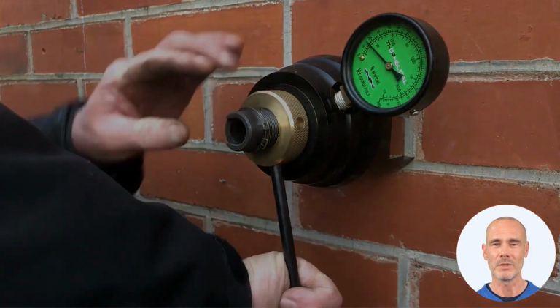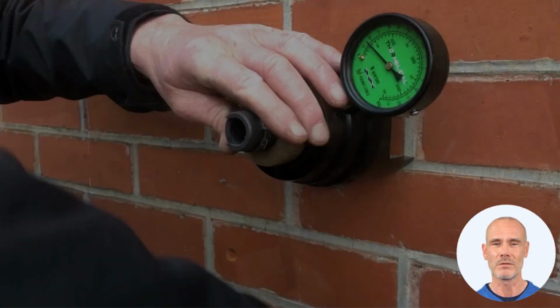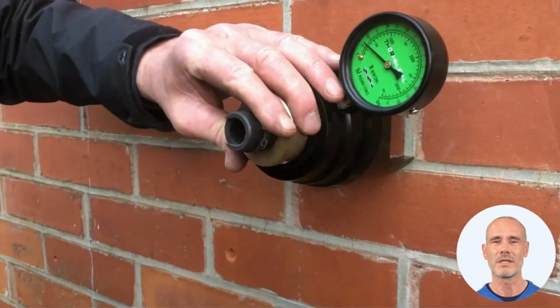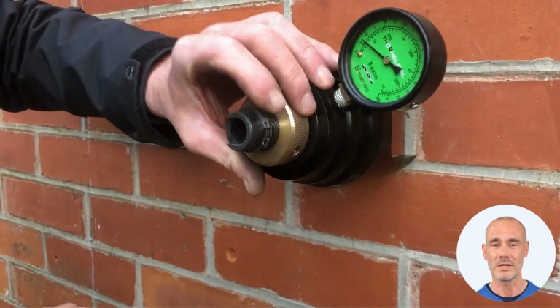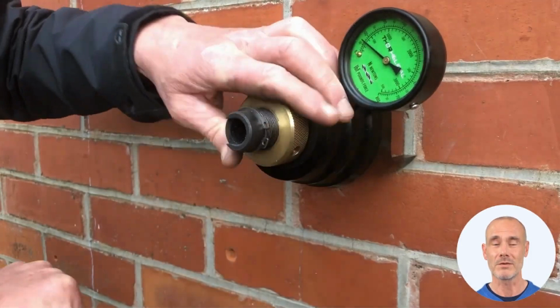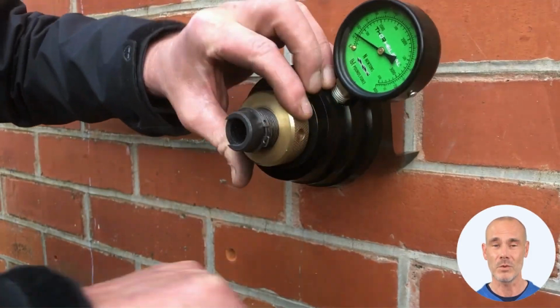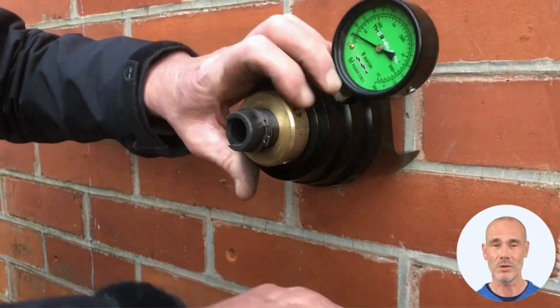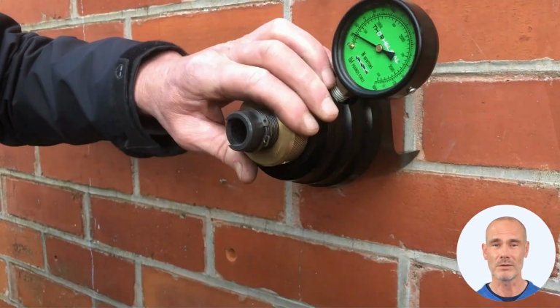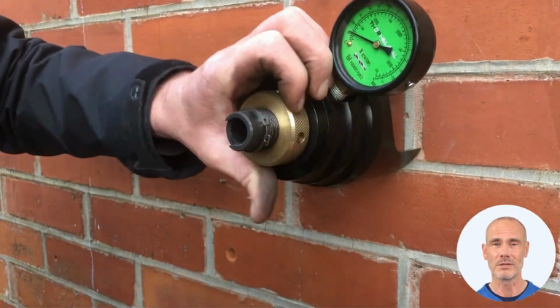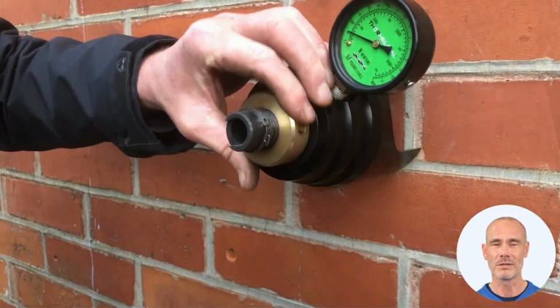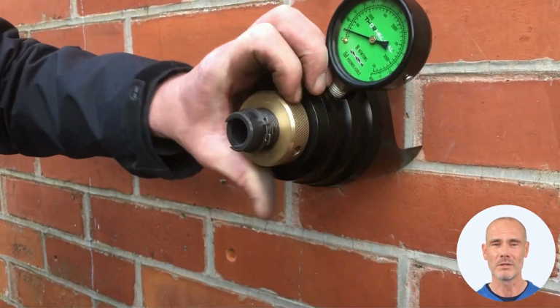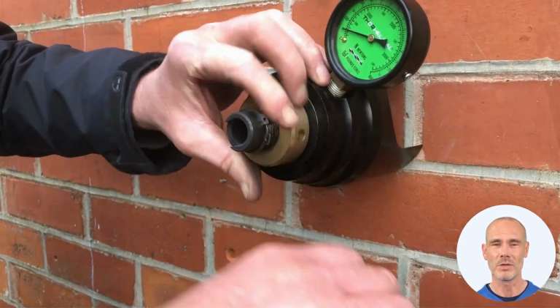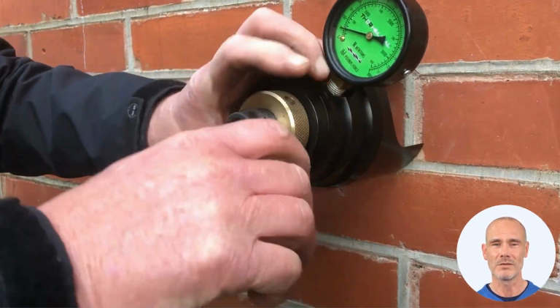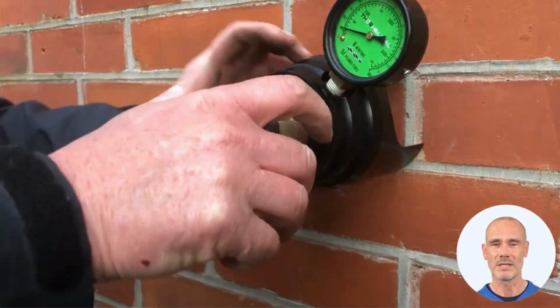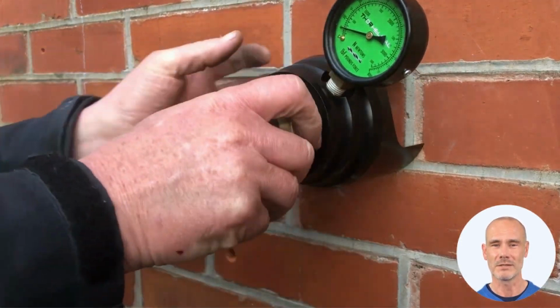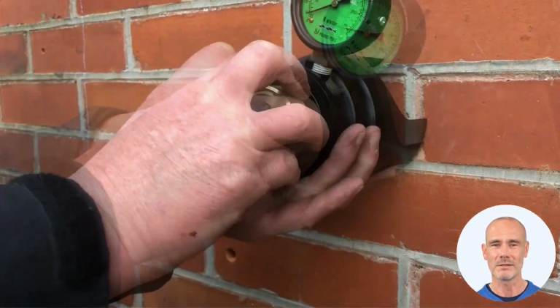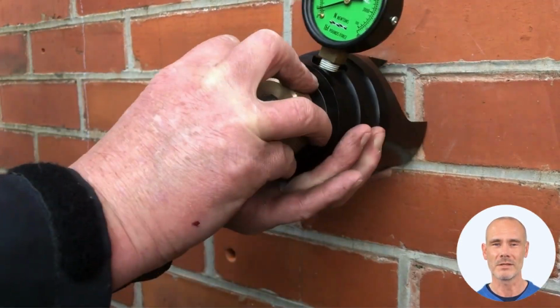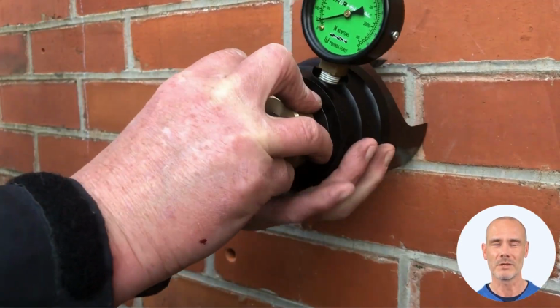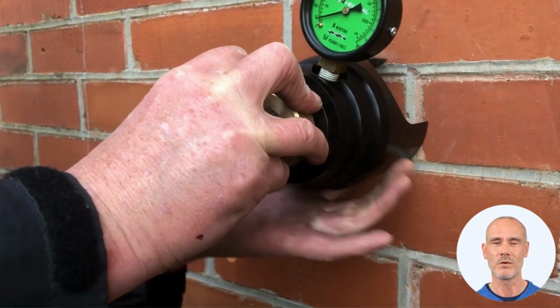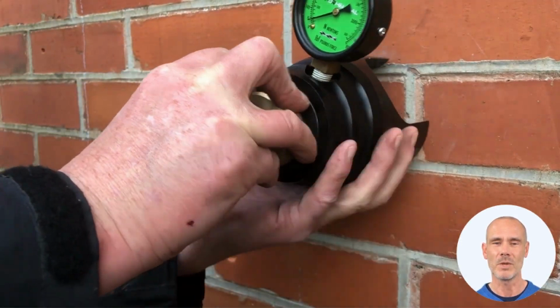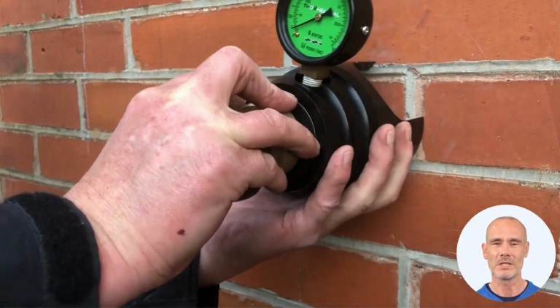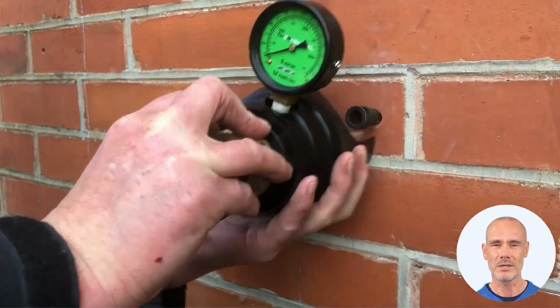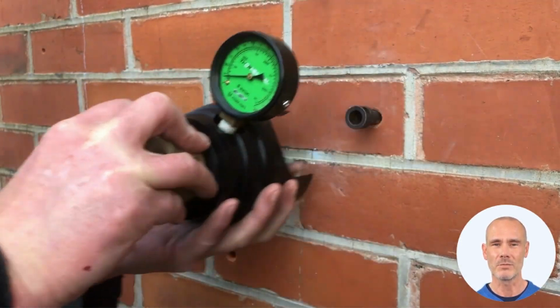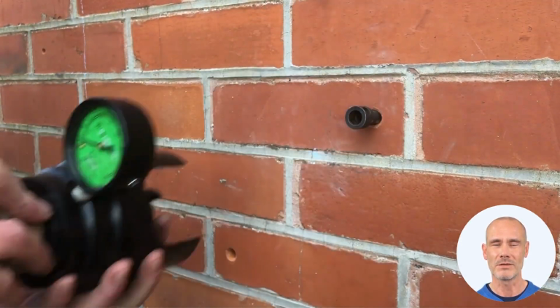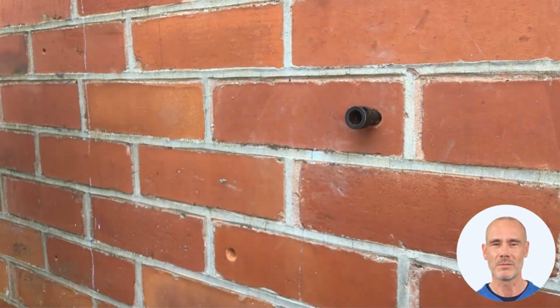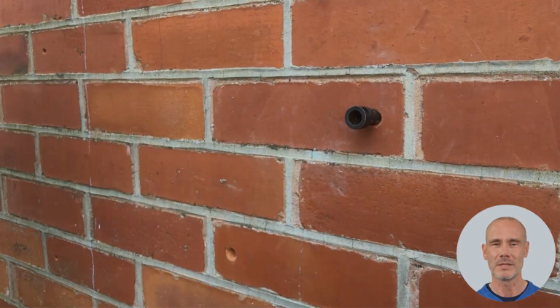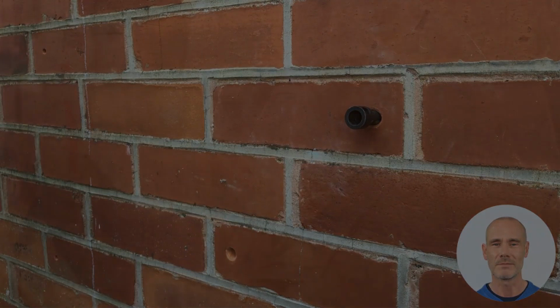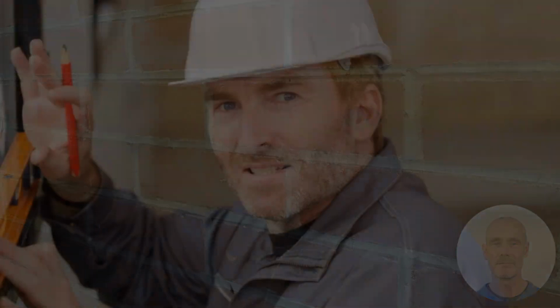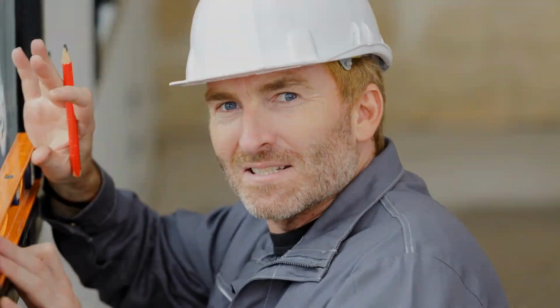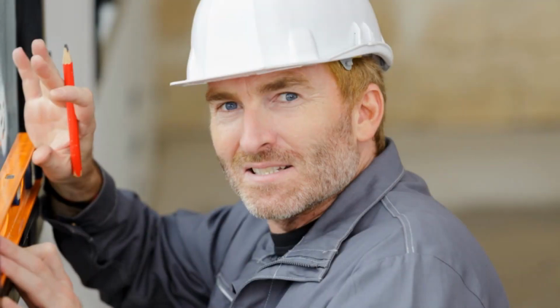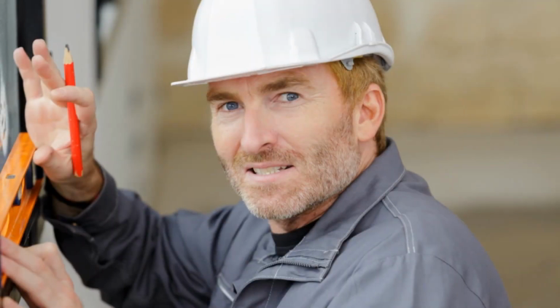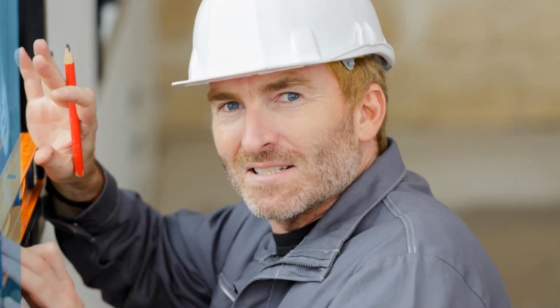Twist Fix — for when a job's worth doing.